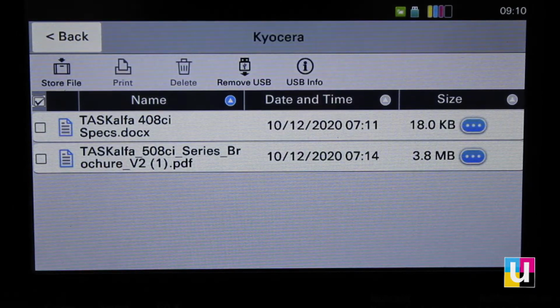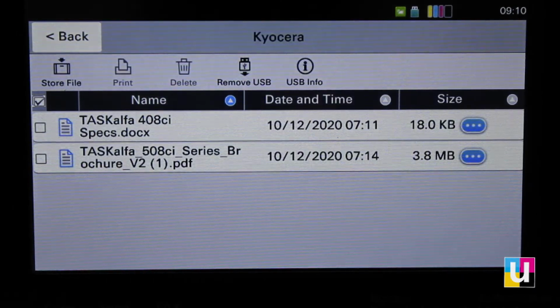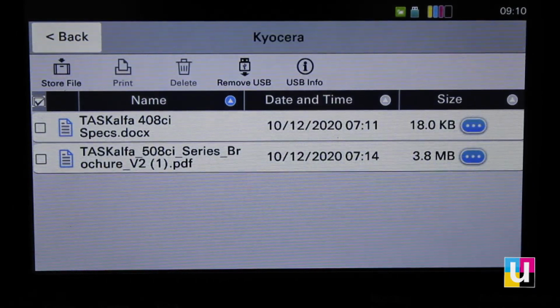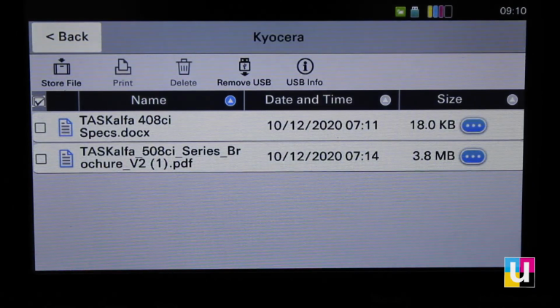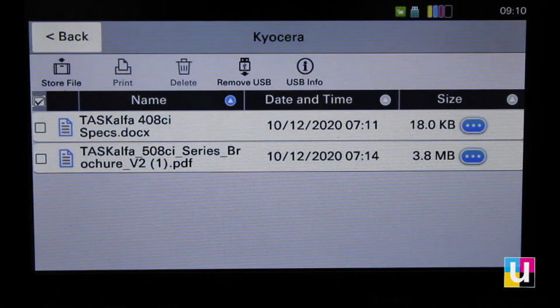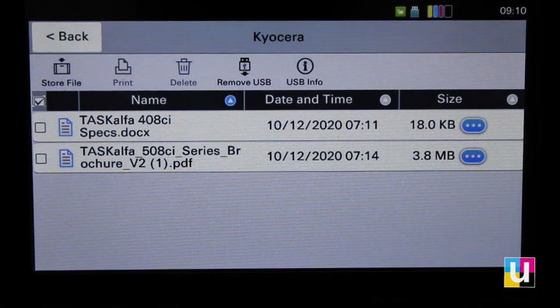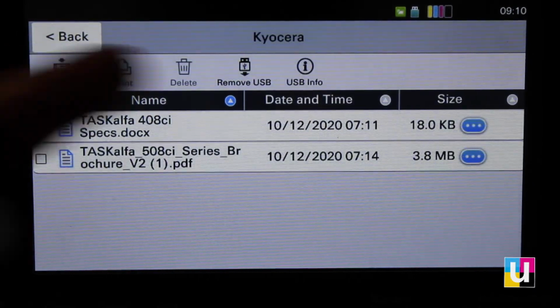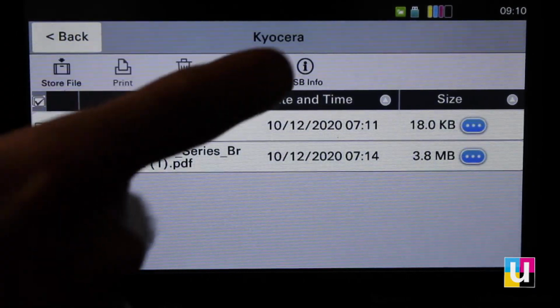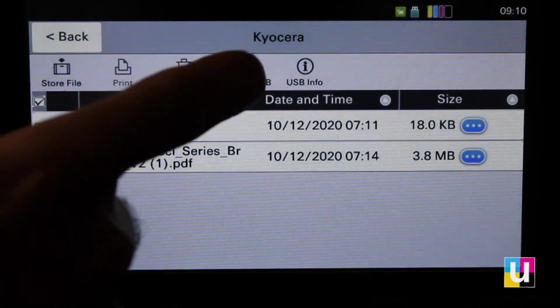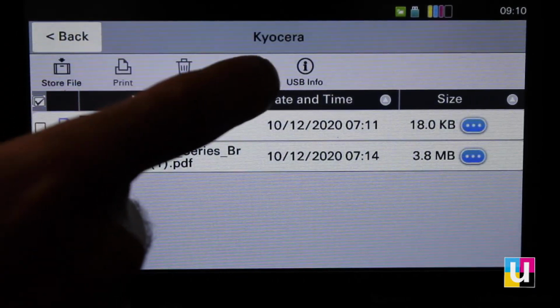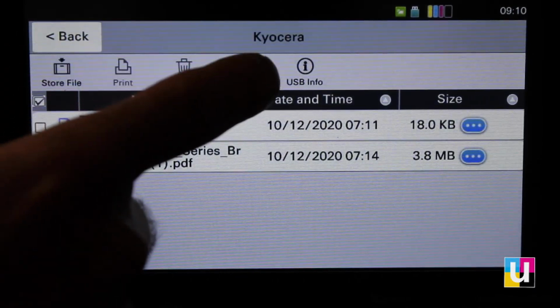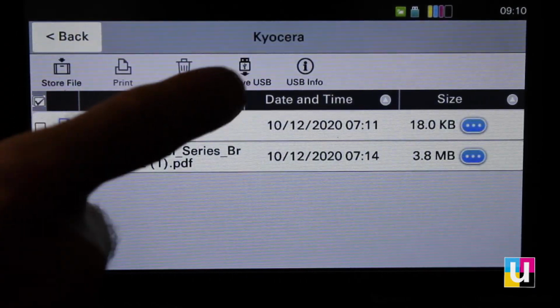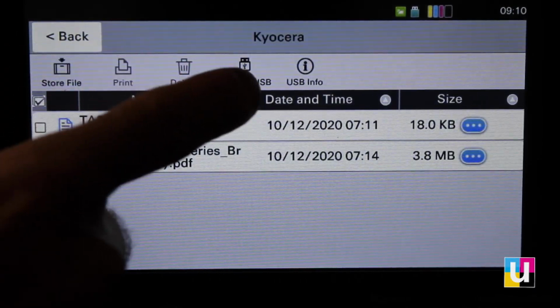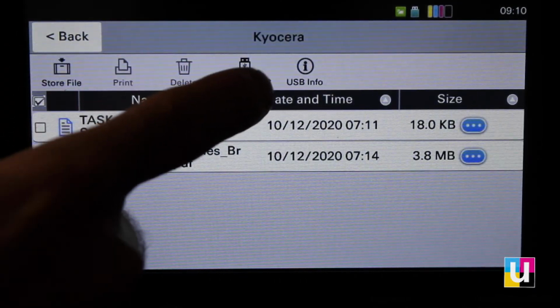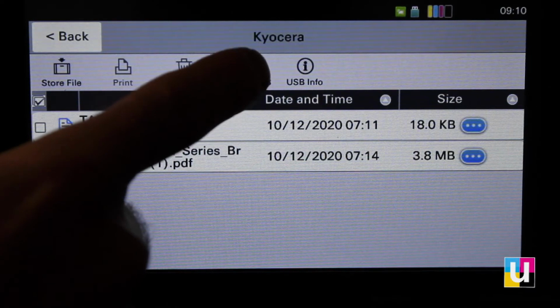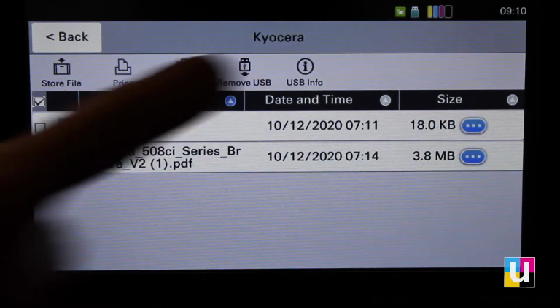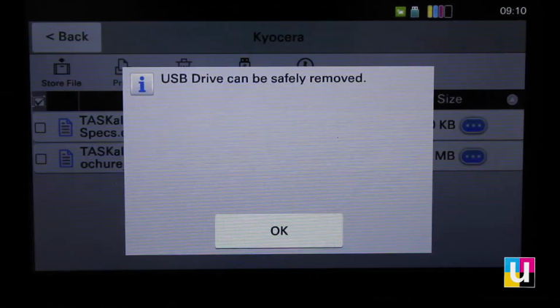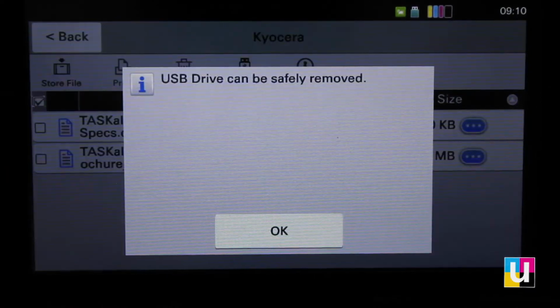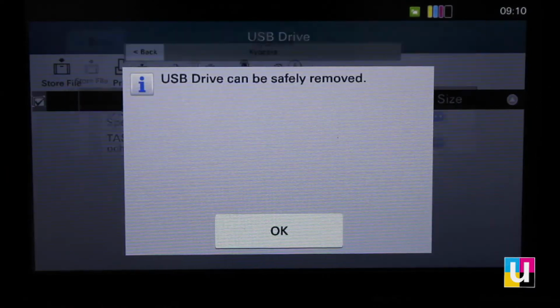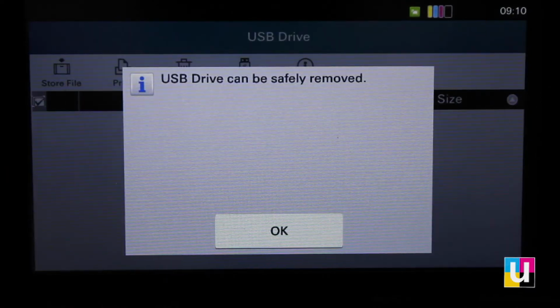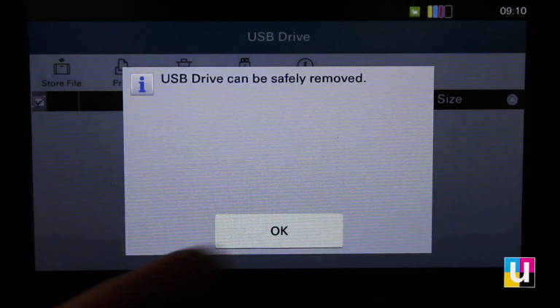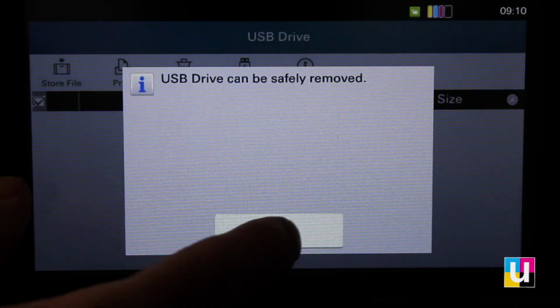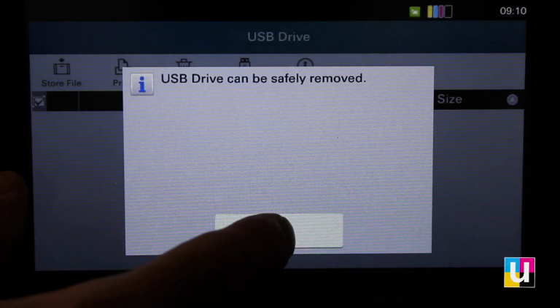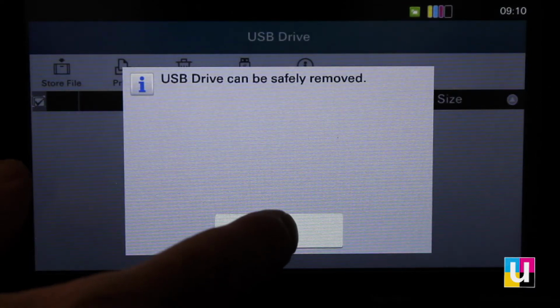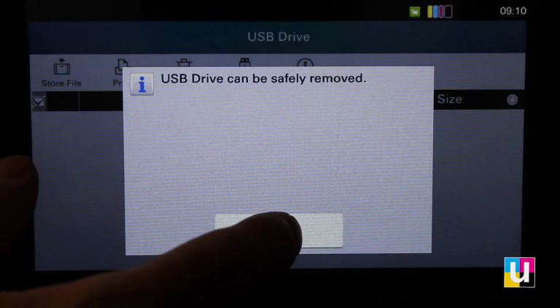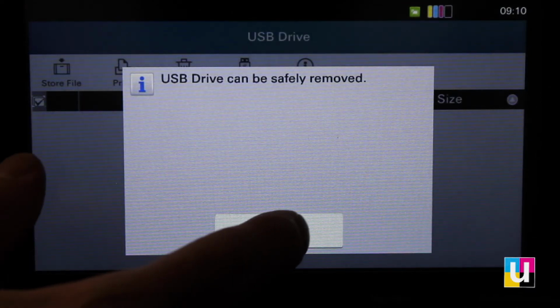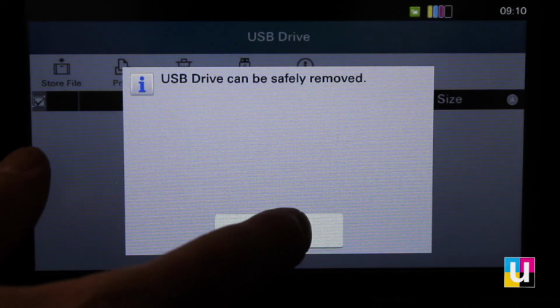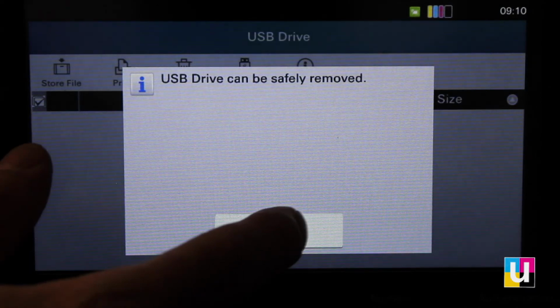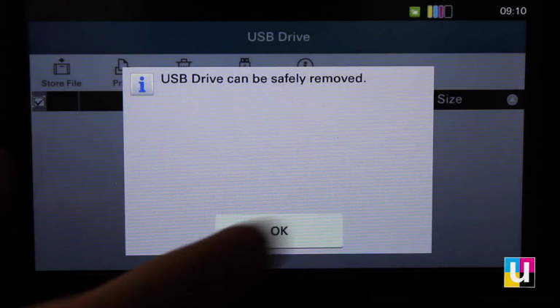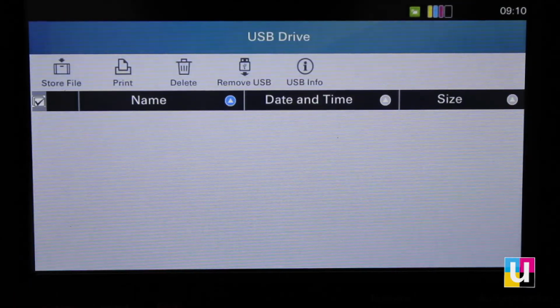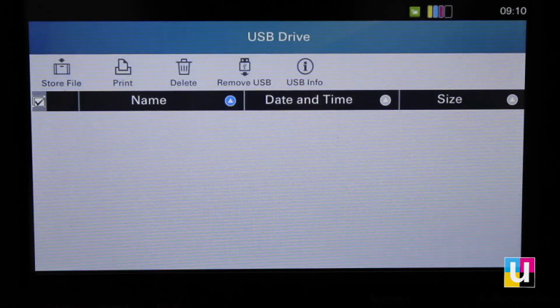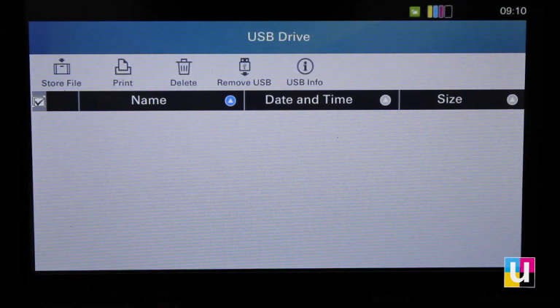When you're finished, click on remove USB and click OK, and you can remove your flash drive.